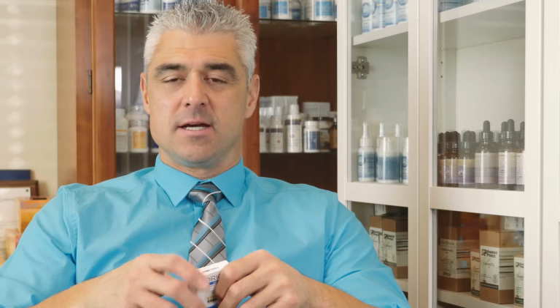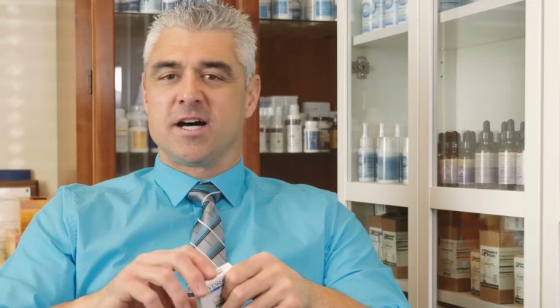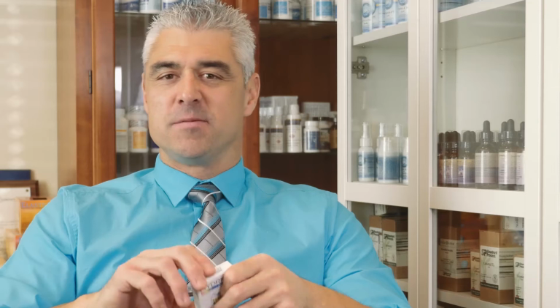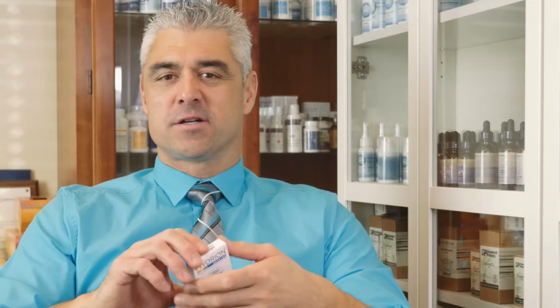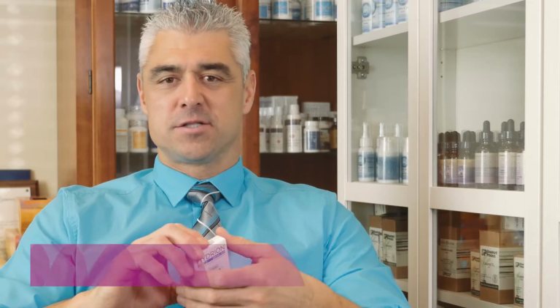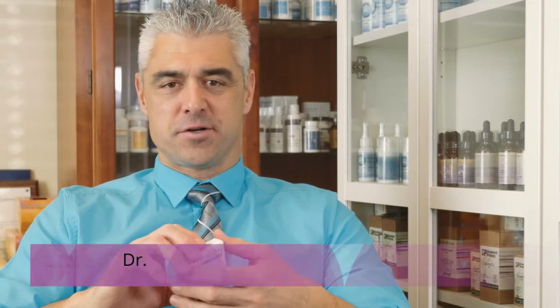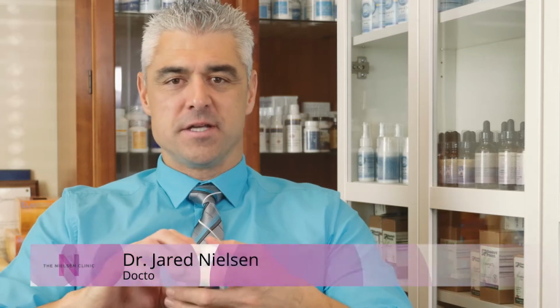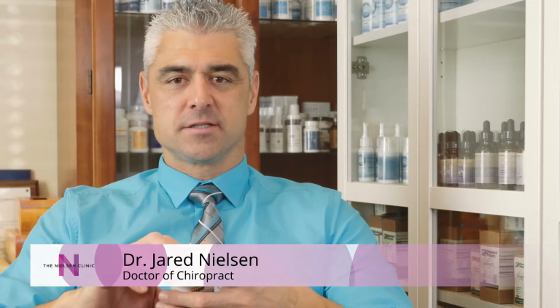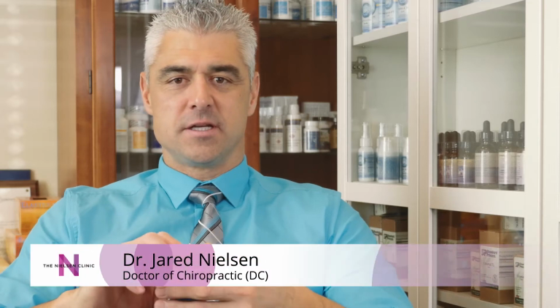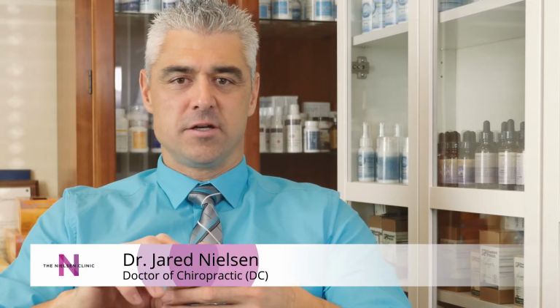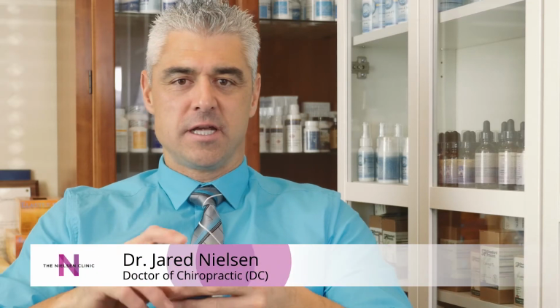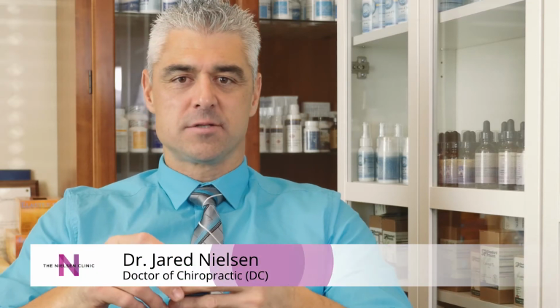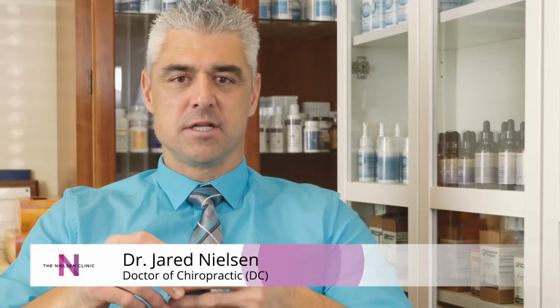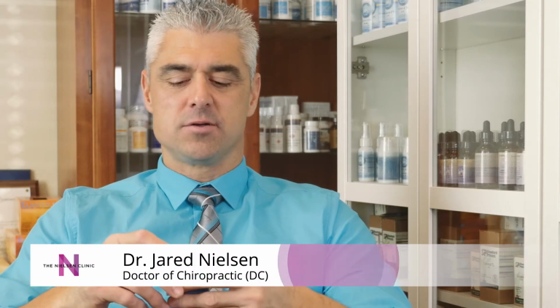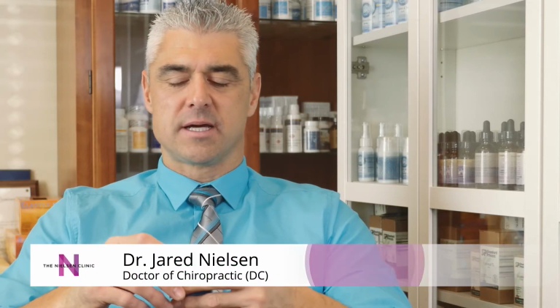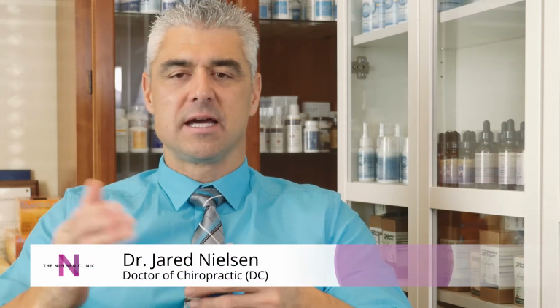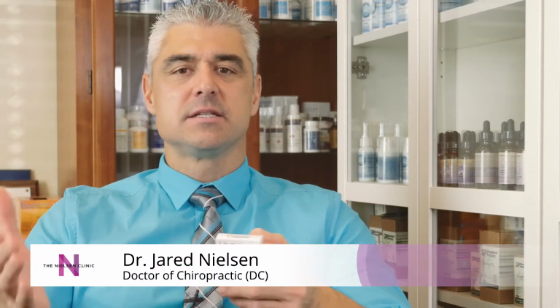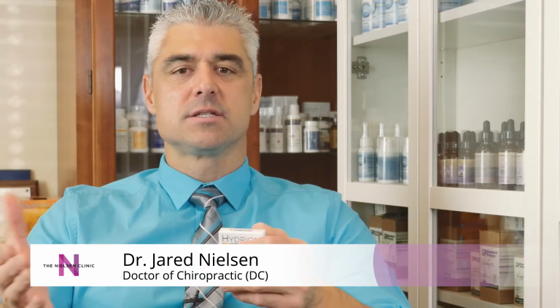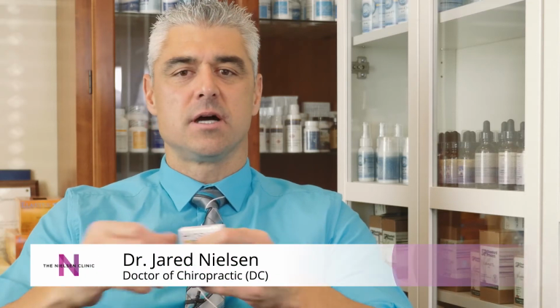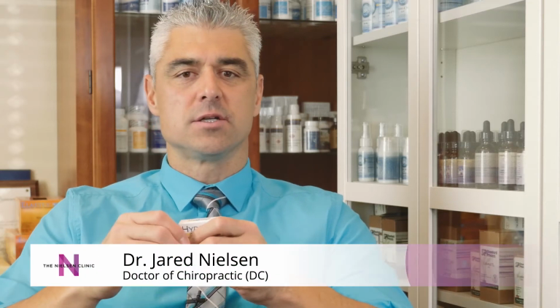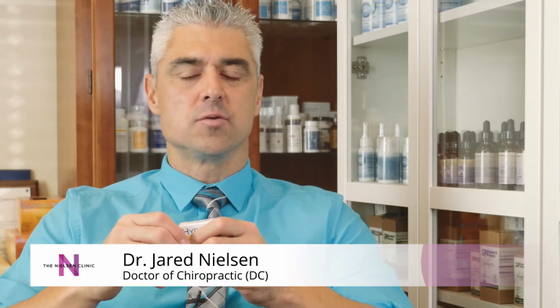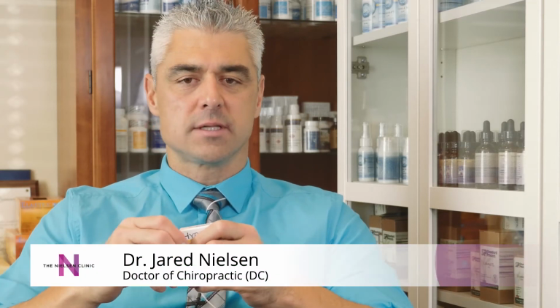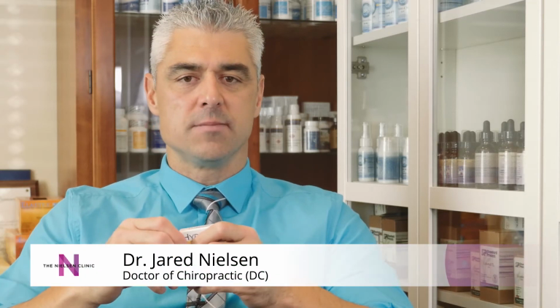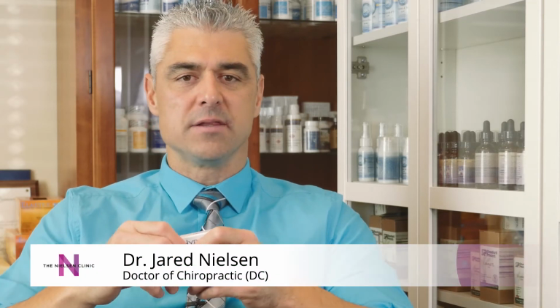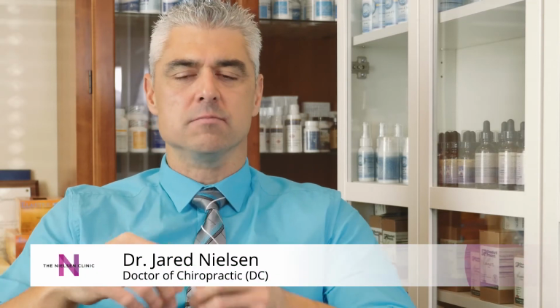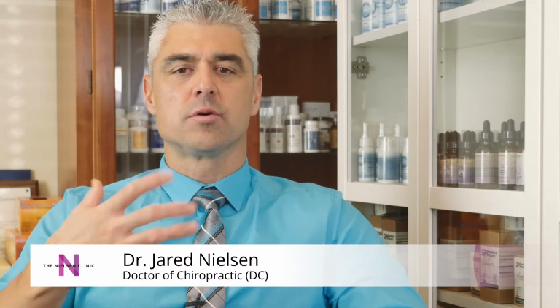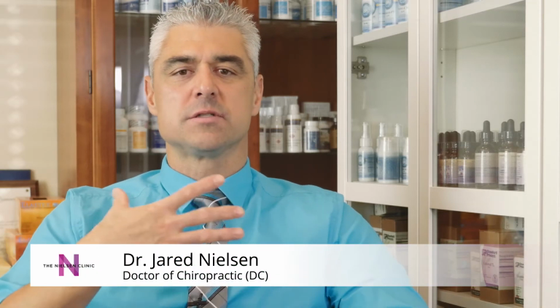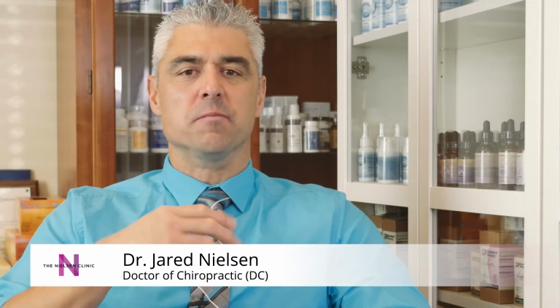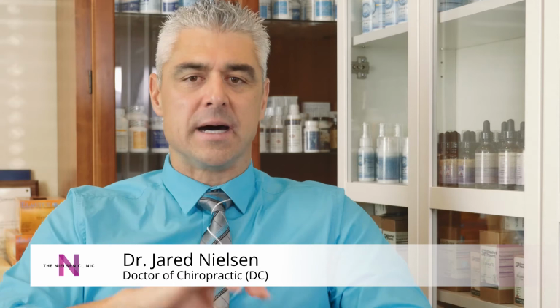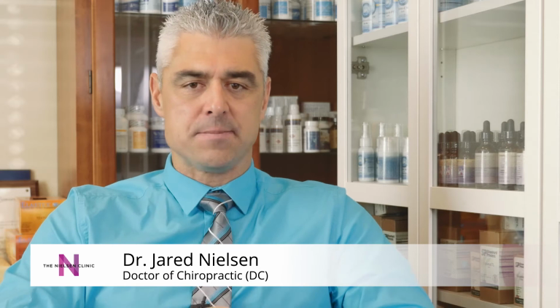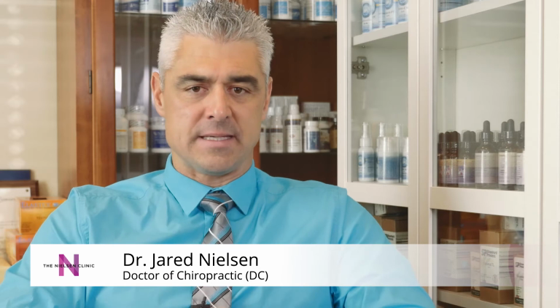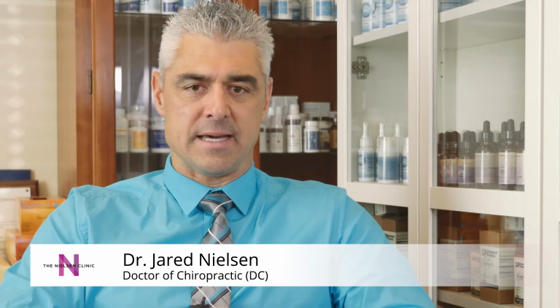Hi, I'm Dr. Jared Nielsen here in Heber City, Utah. I'd like to just talk to you quickly about the importance of body pH.